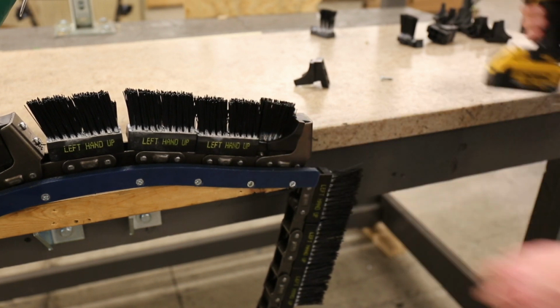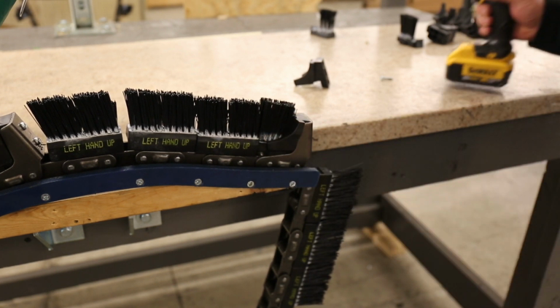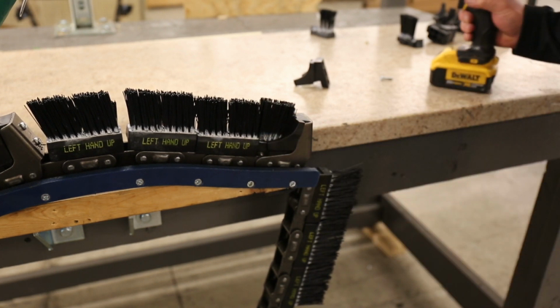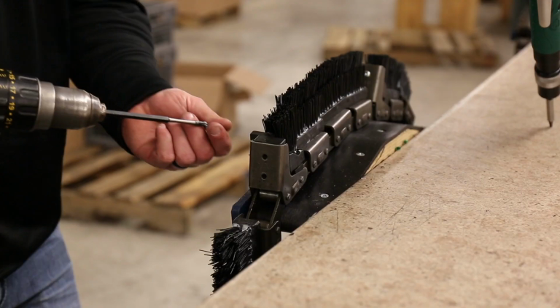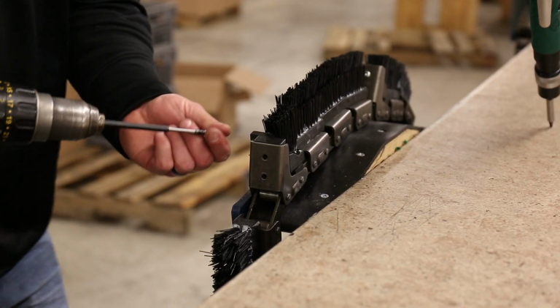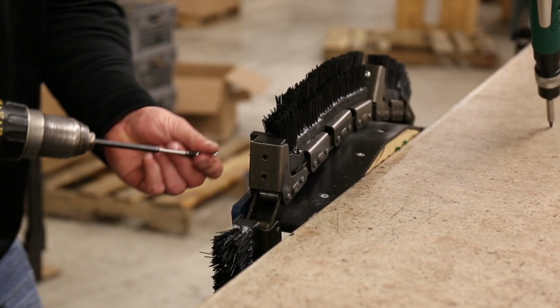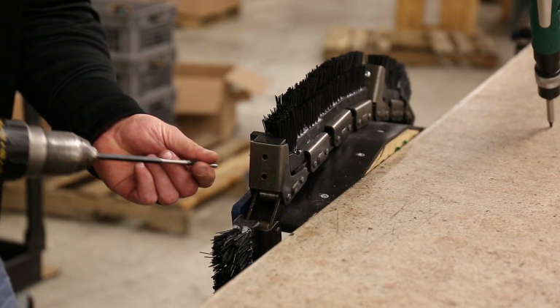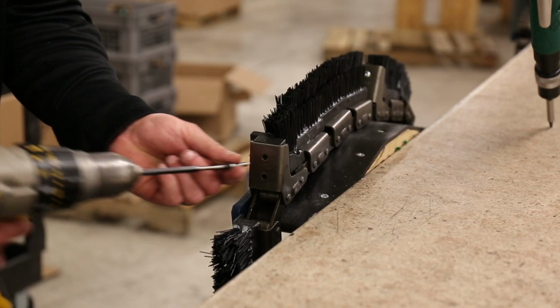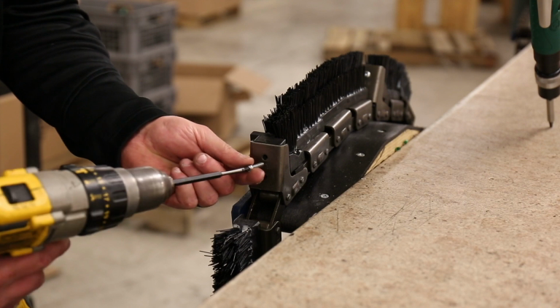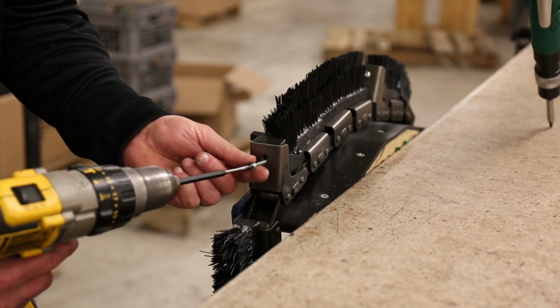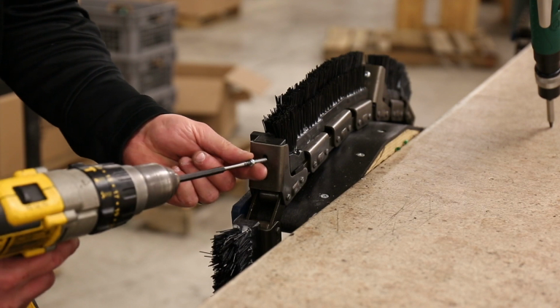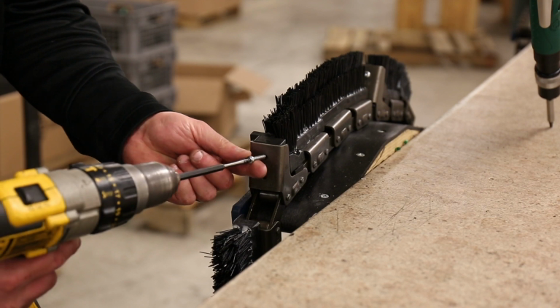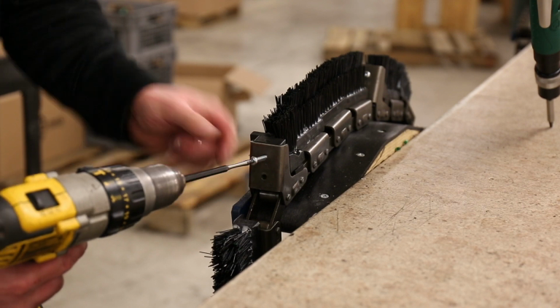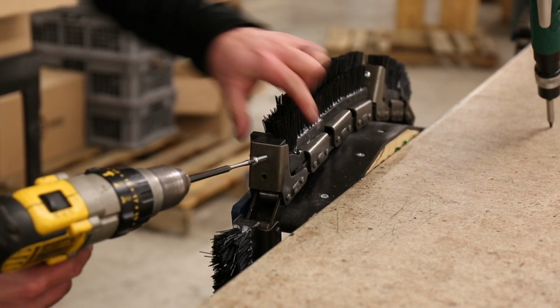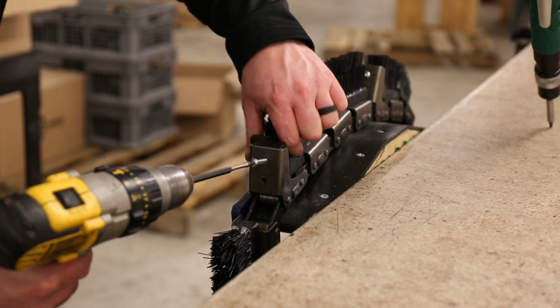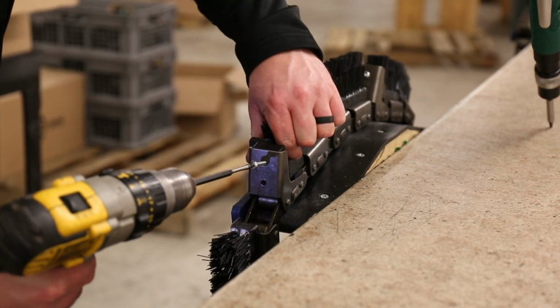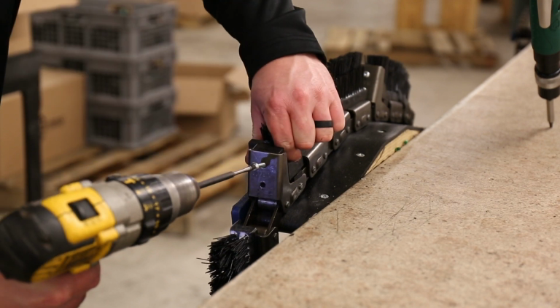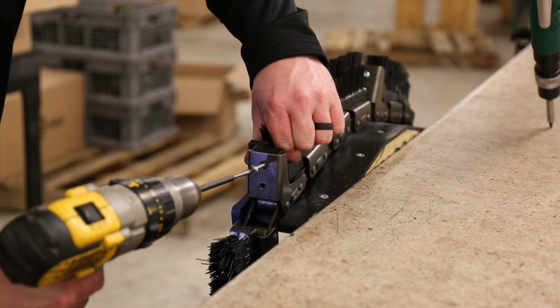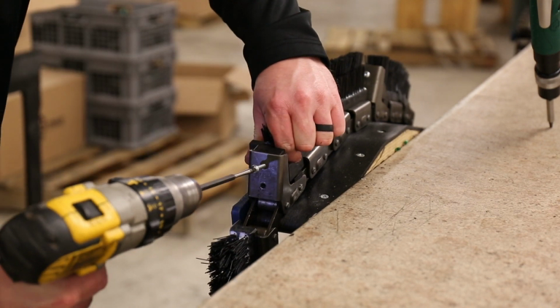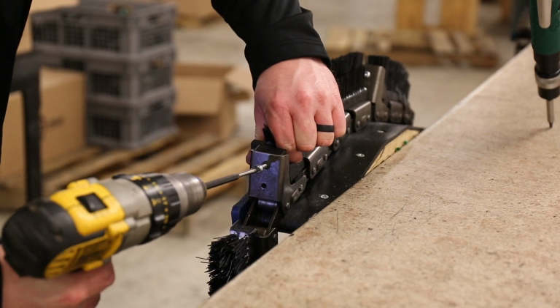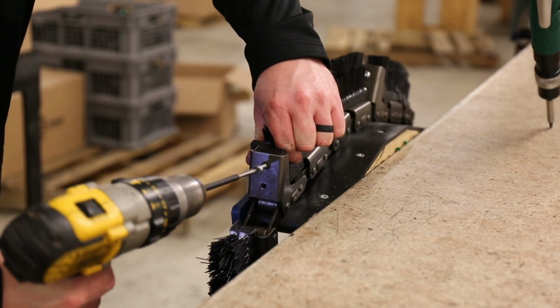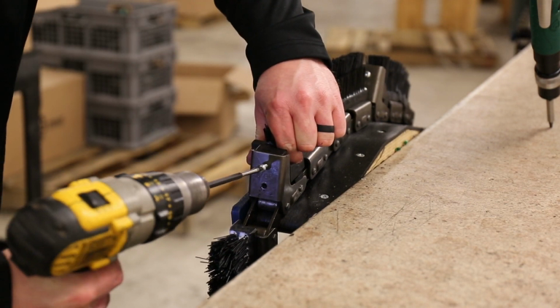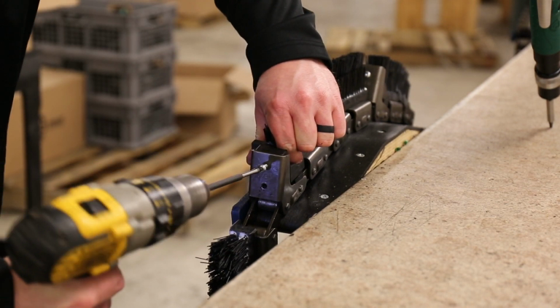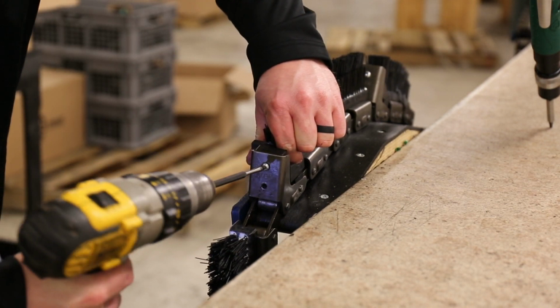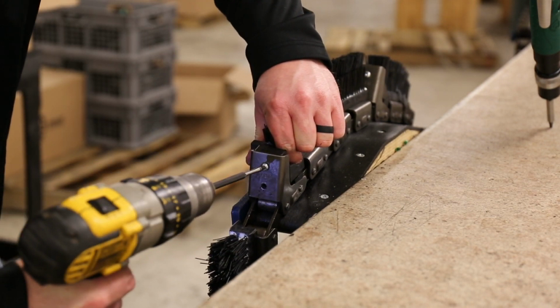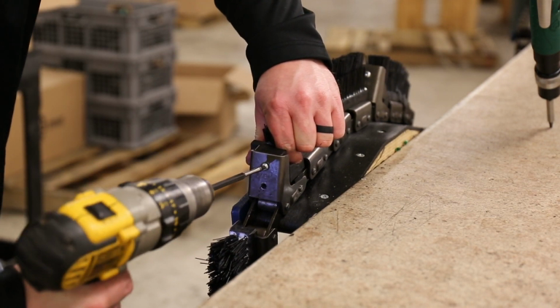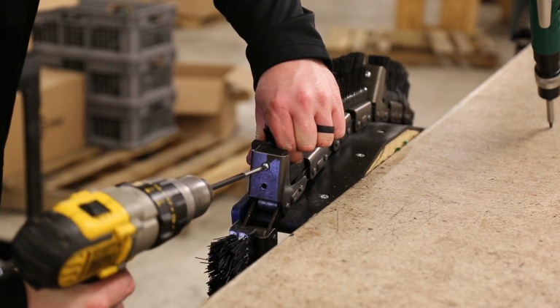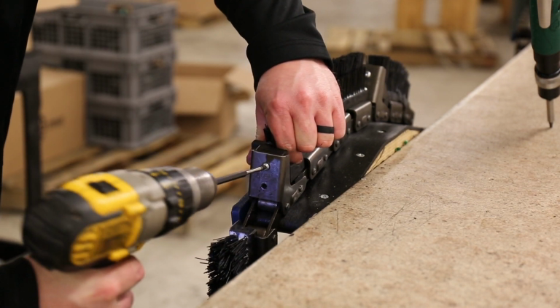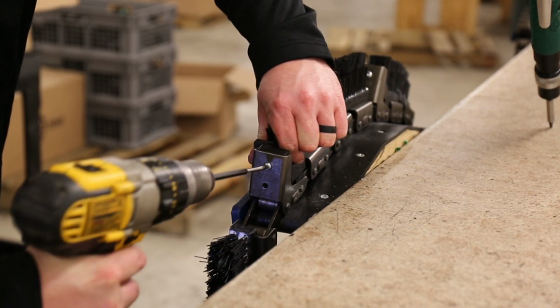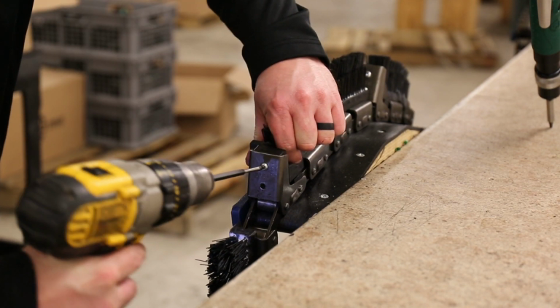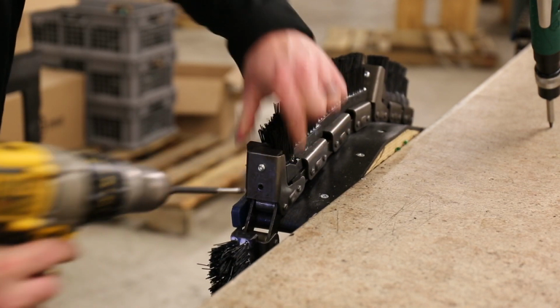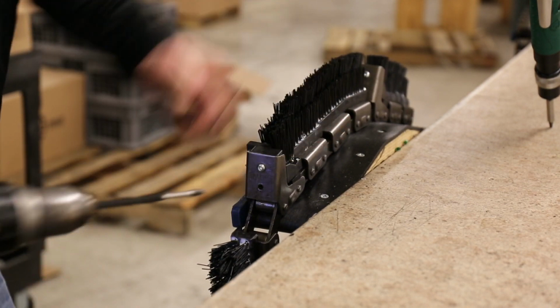Make sure when you're screwing these in, you do not over-tighten them because you can strip this bolt out.